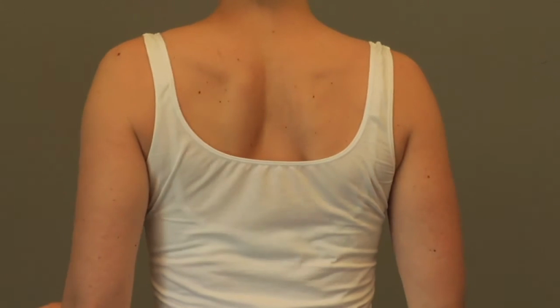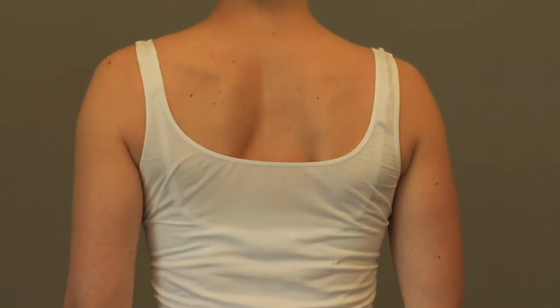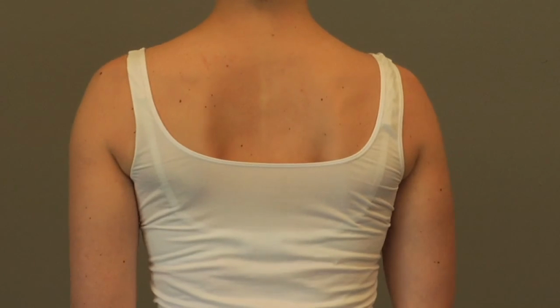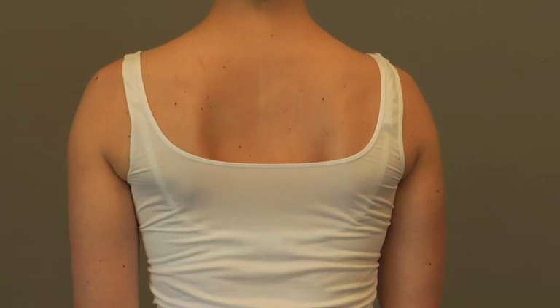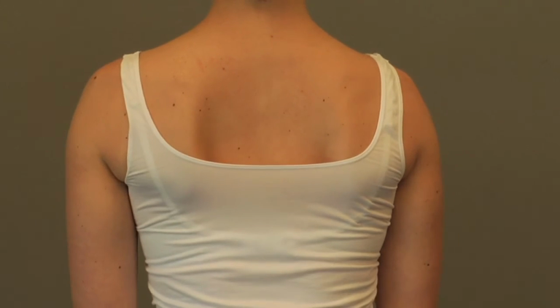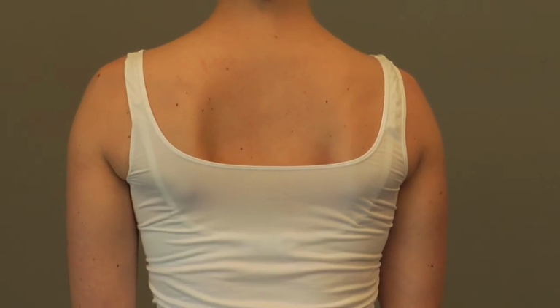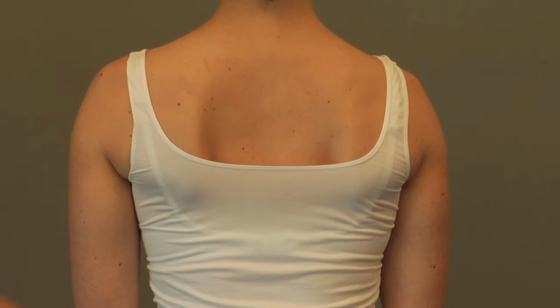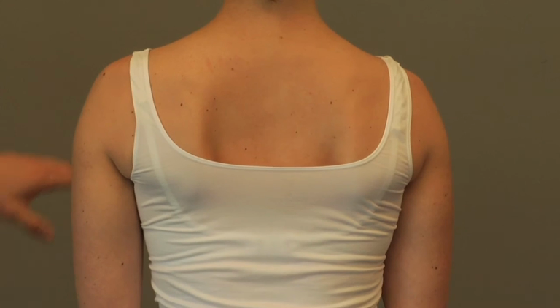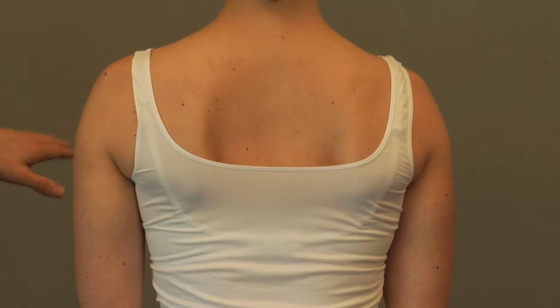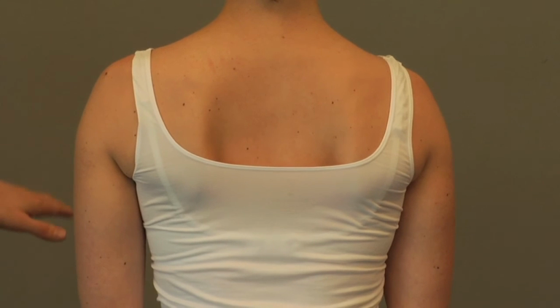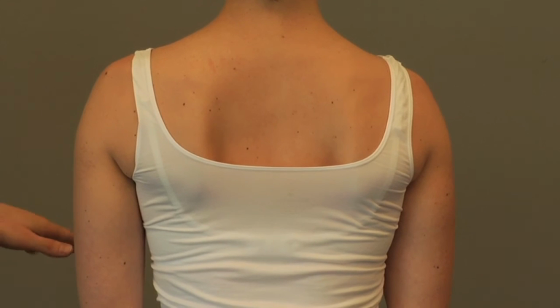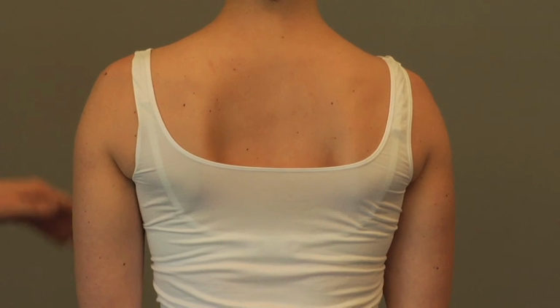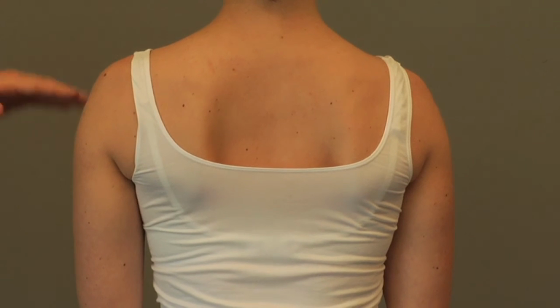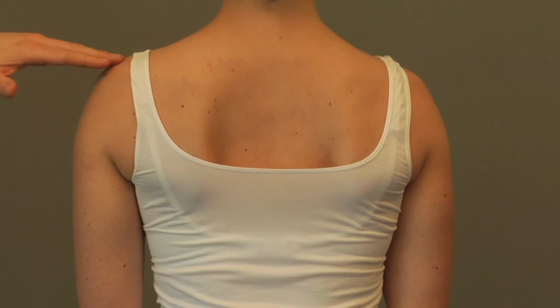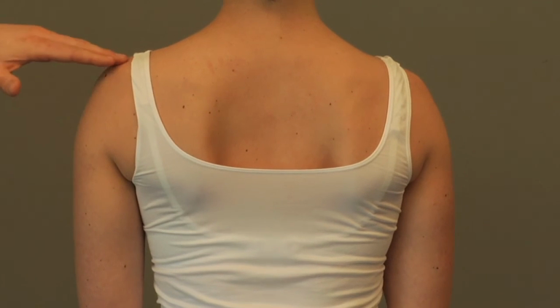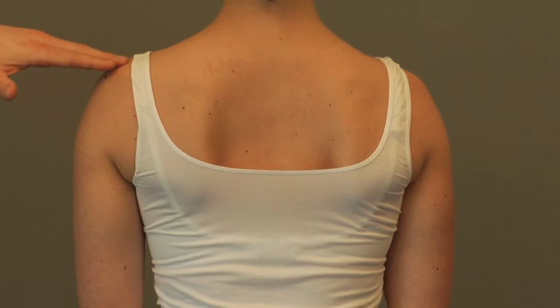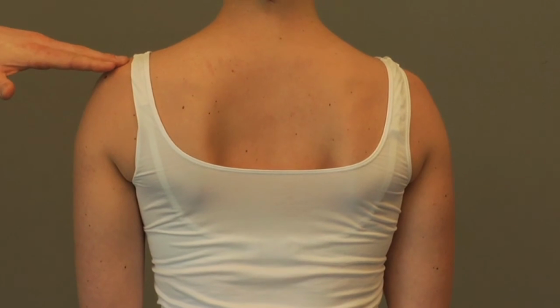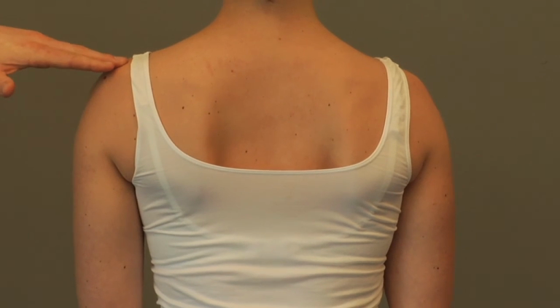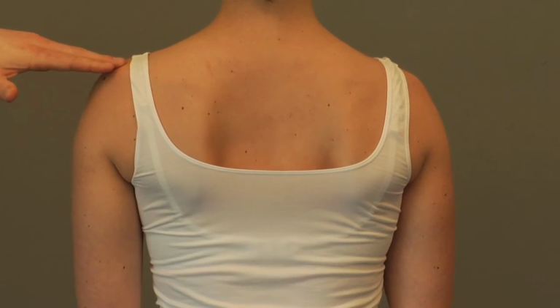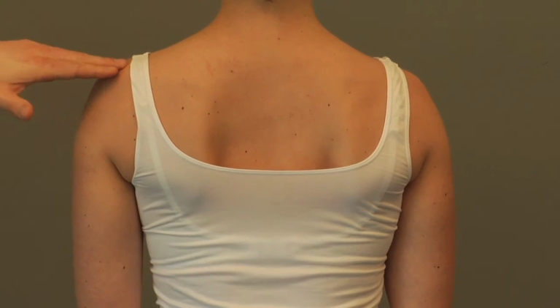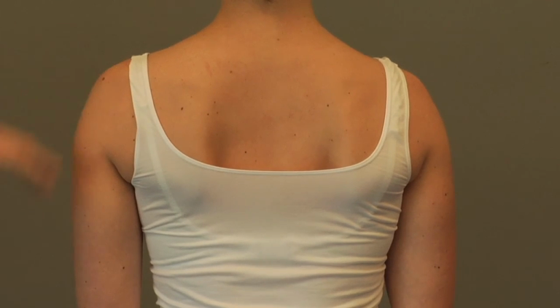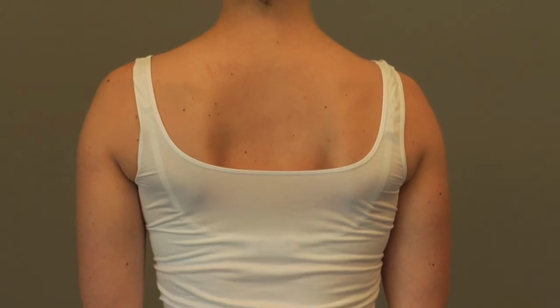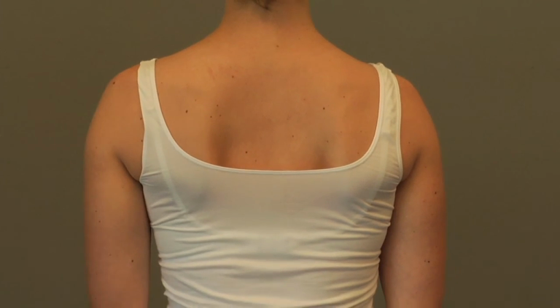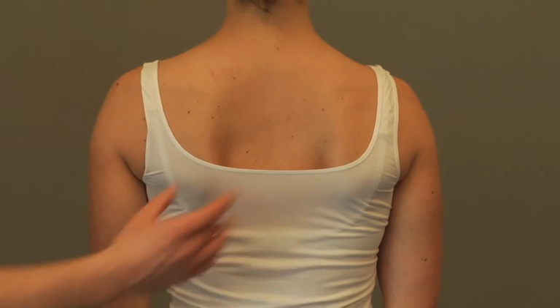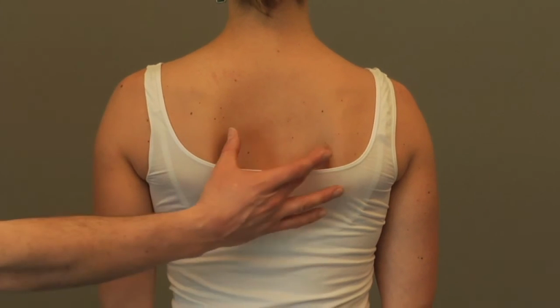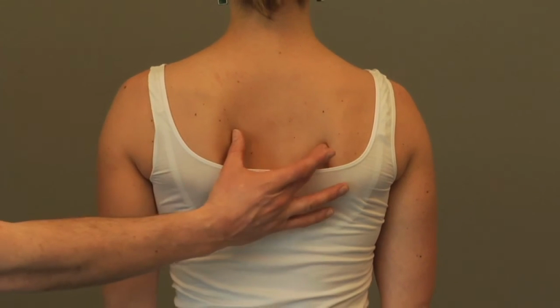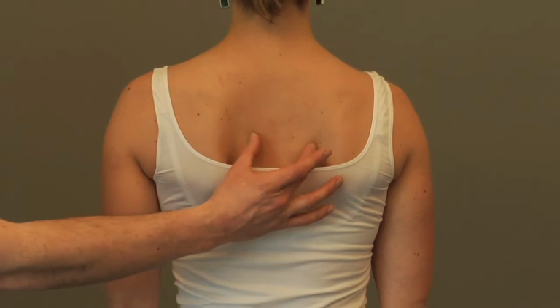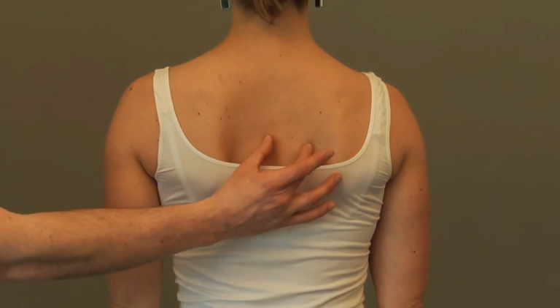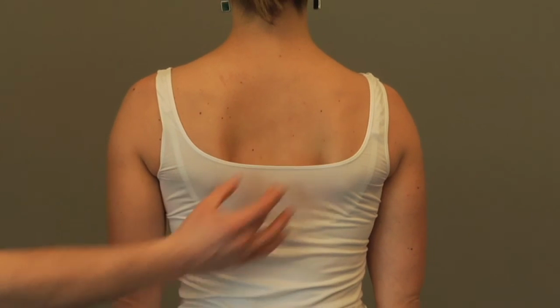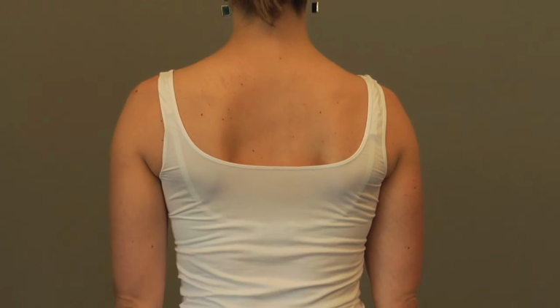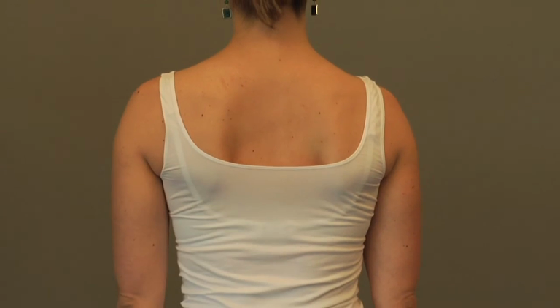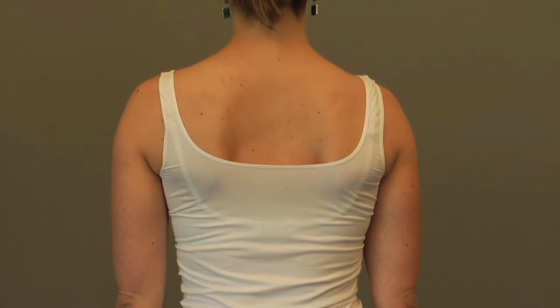Sometimes it's good to do this in front of a mirror so you can guide yourself and make sure you're coming straight back and squeezing the shoulder blades together.